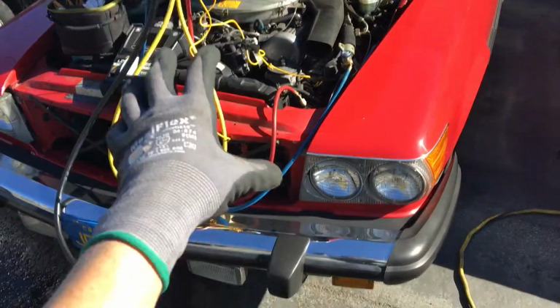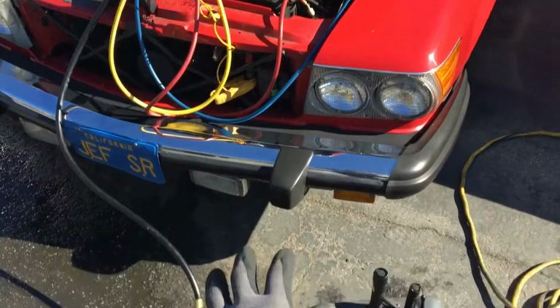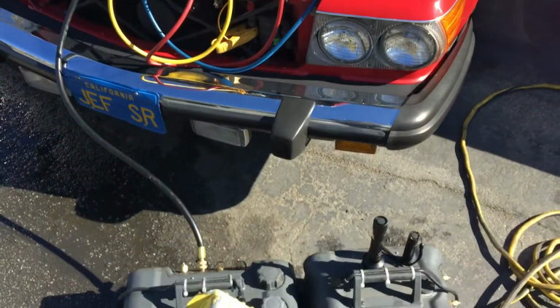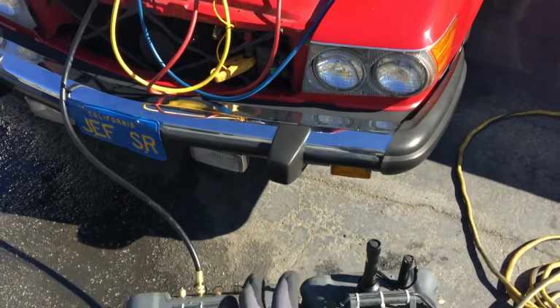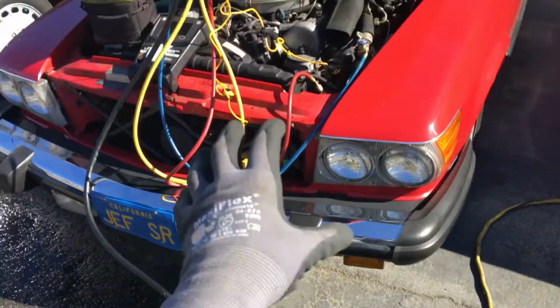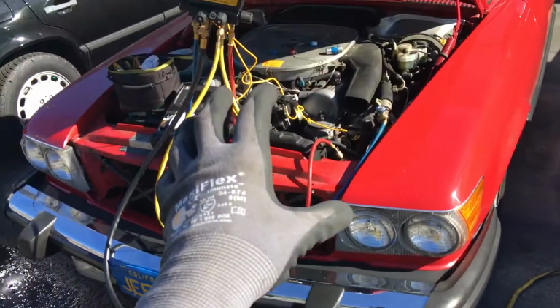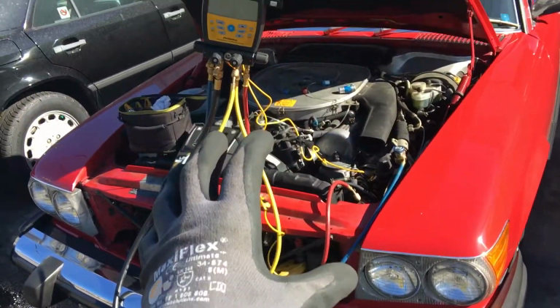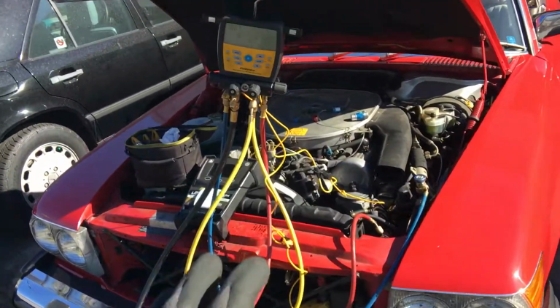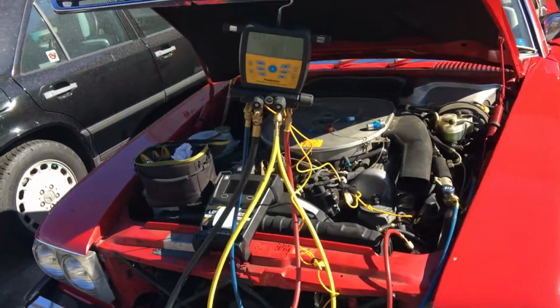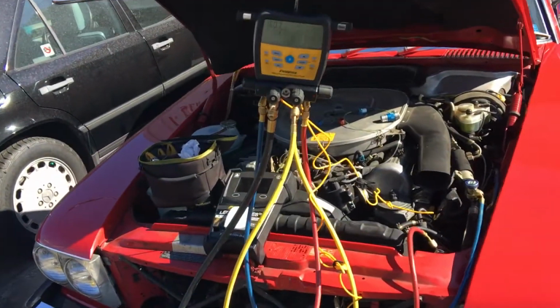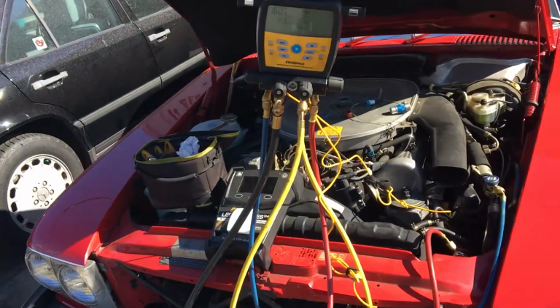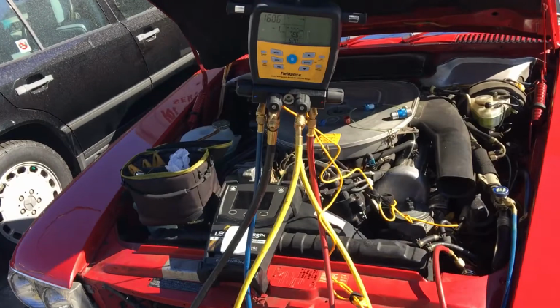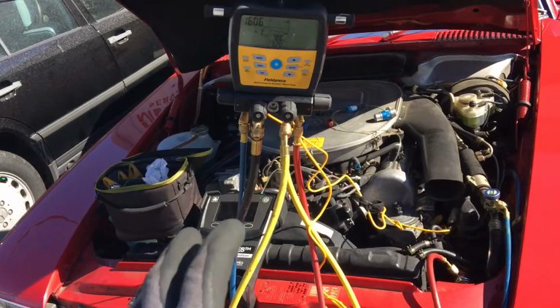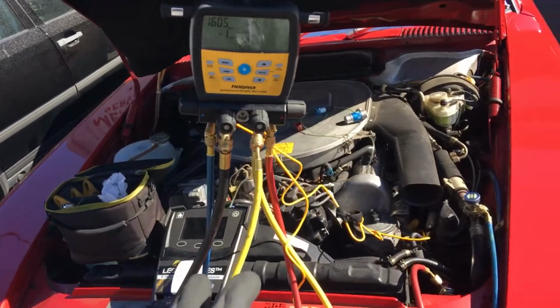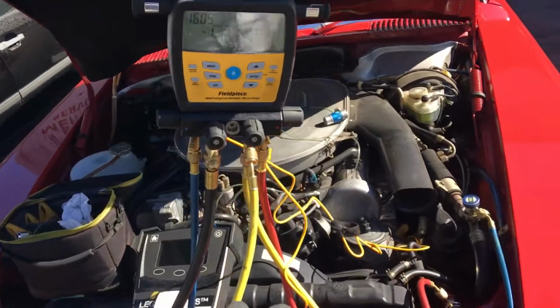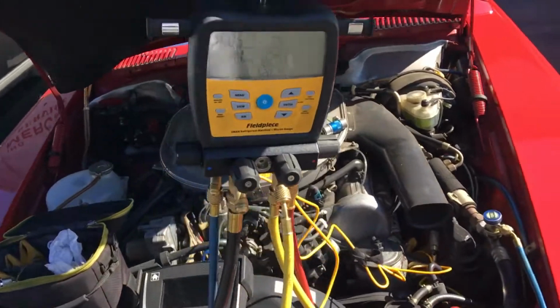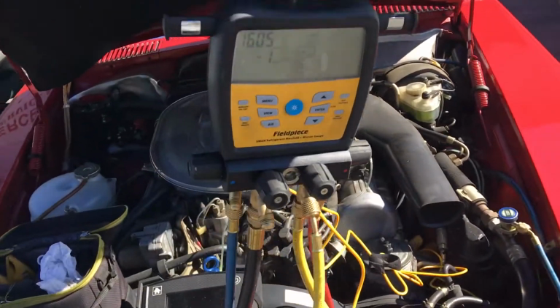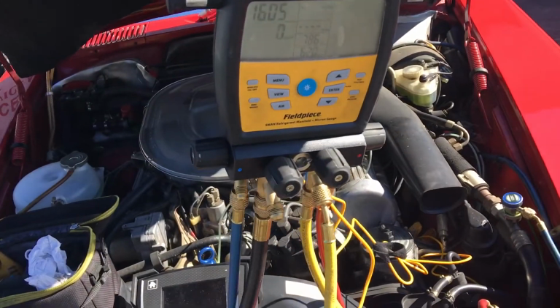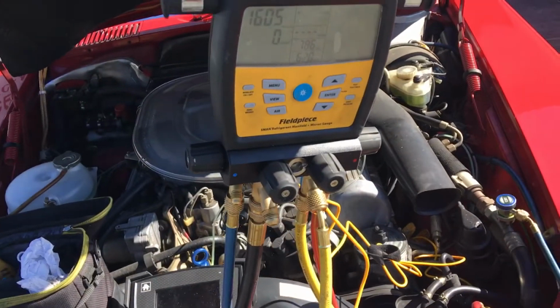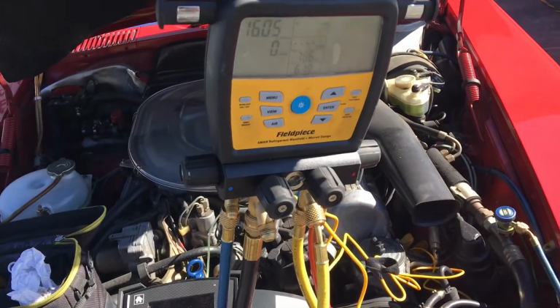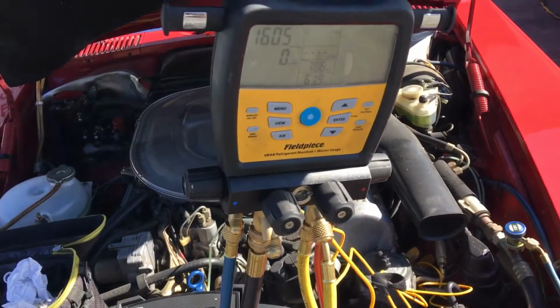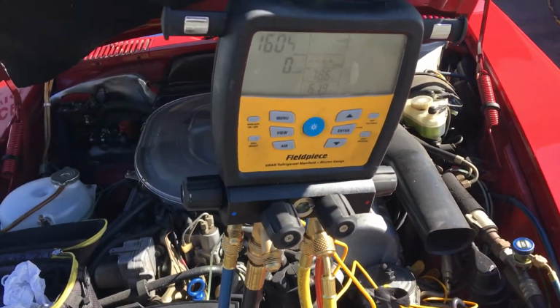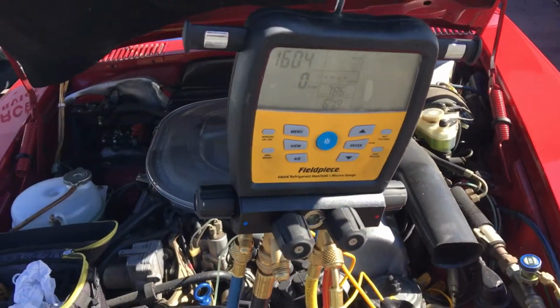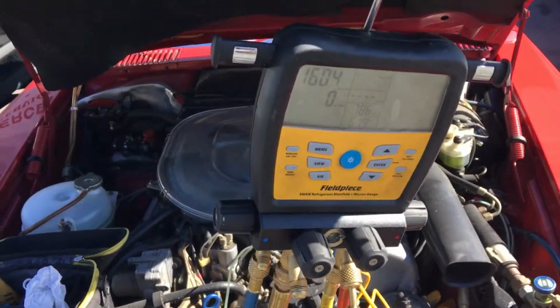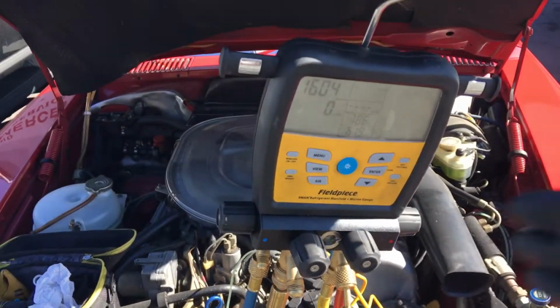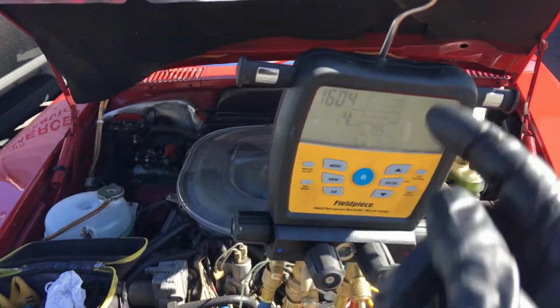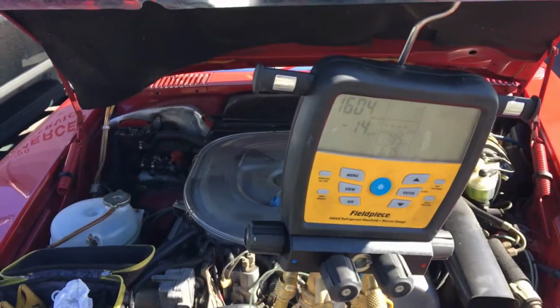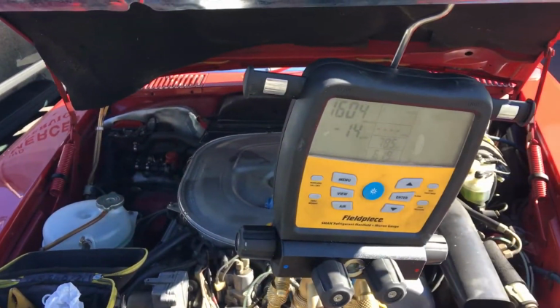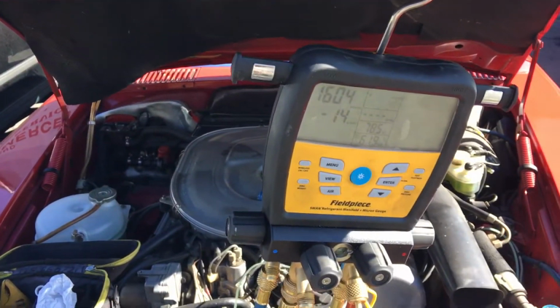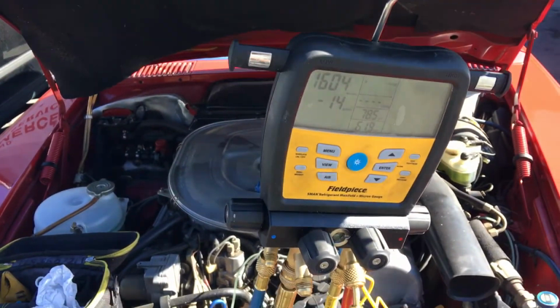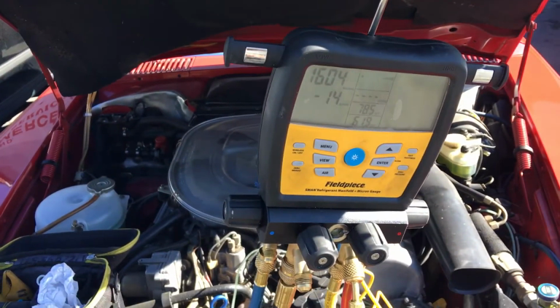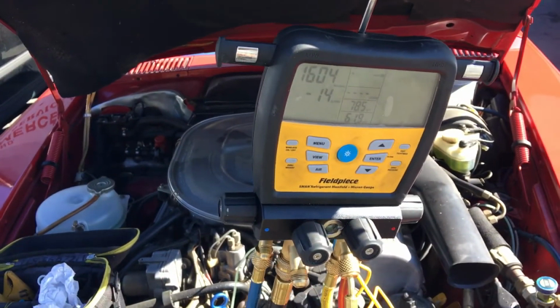I'm going to finish up this vacuum here and then do a recharge. And let's see how the pressures look on this old beast.